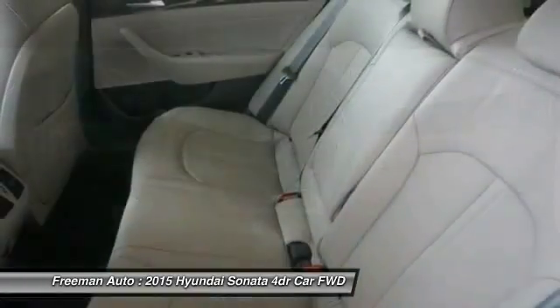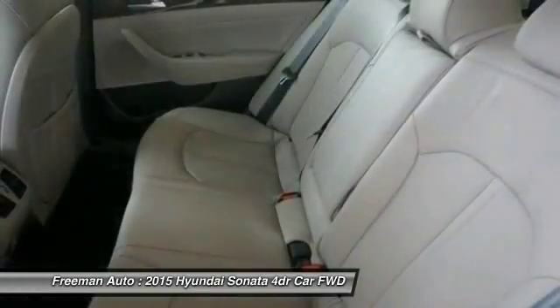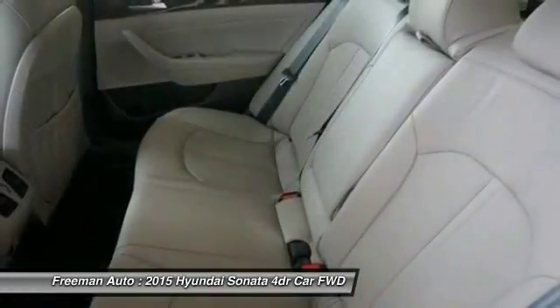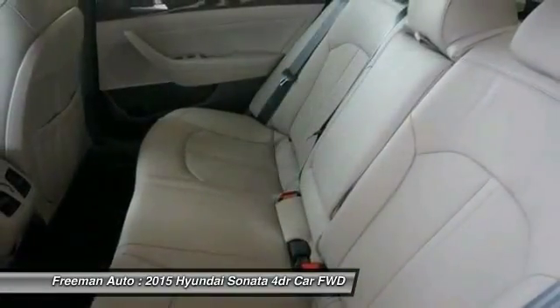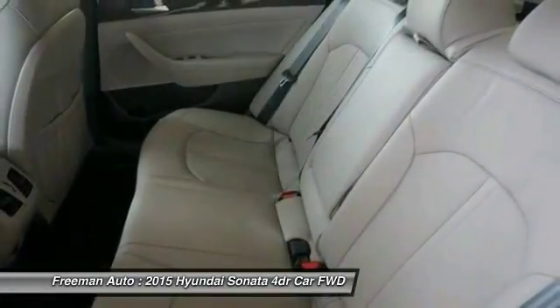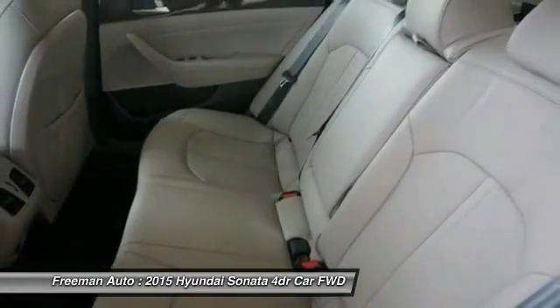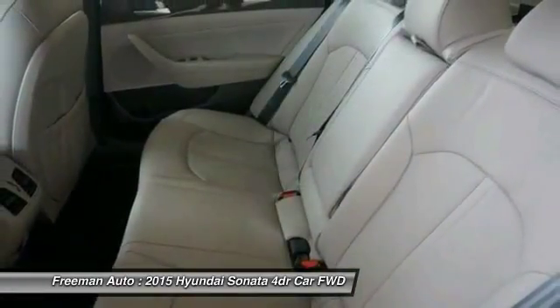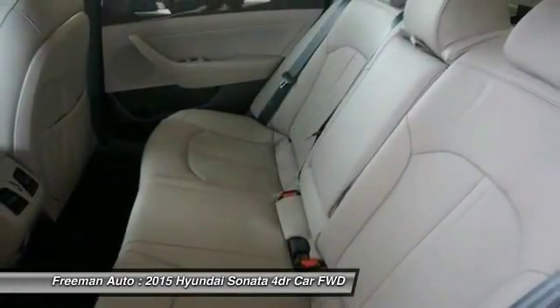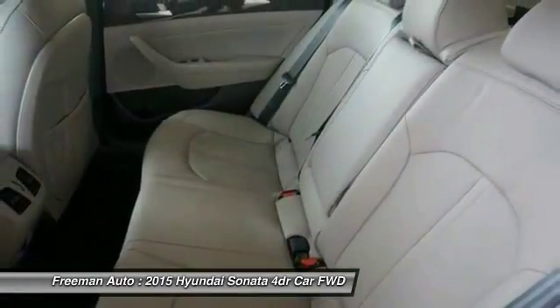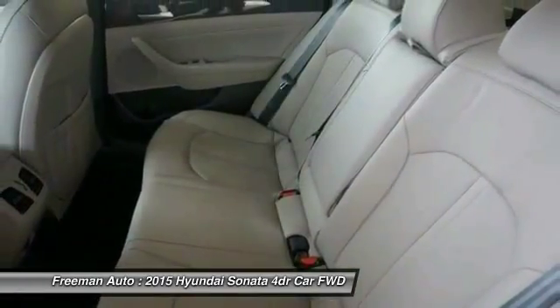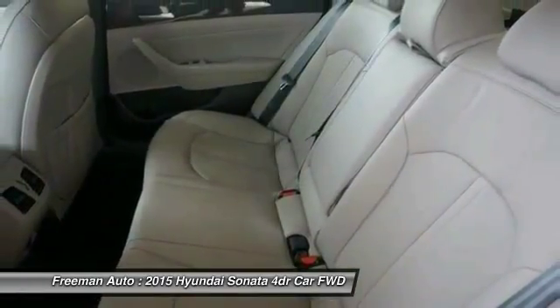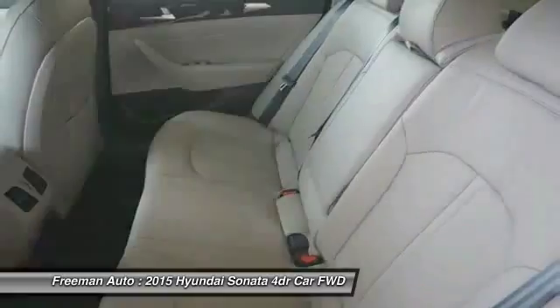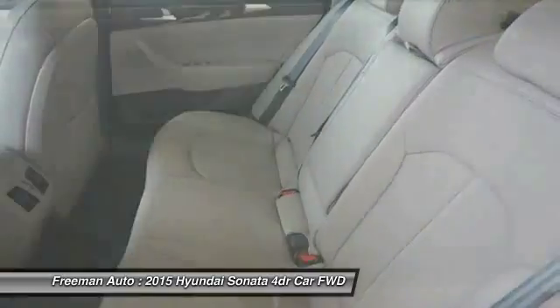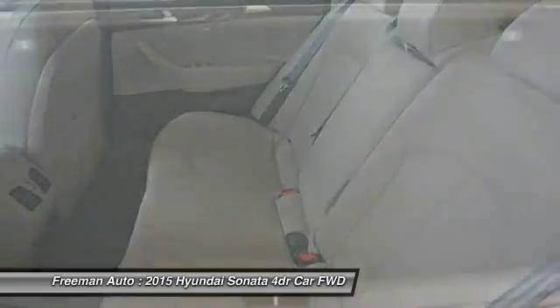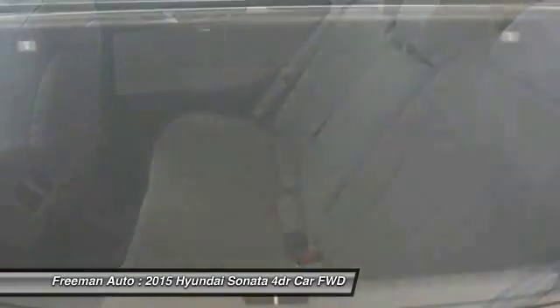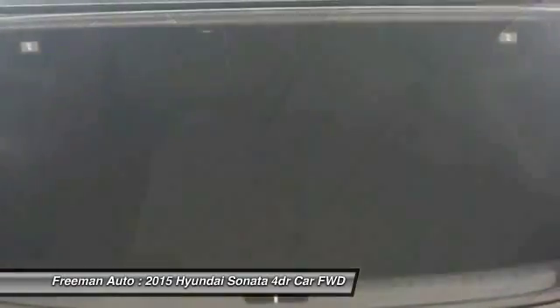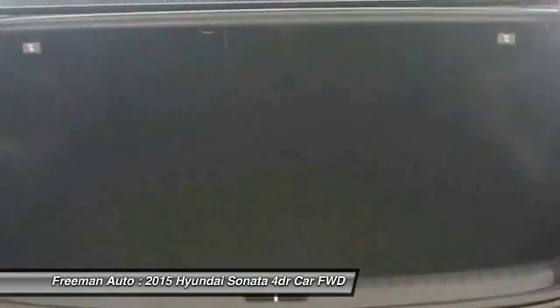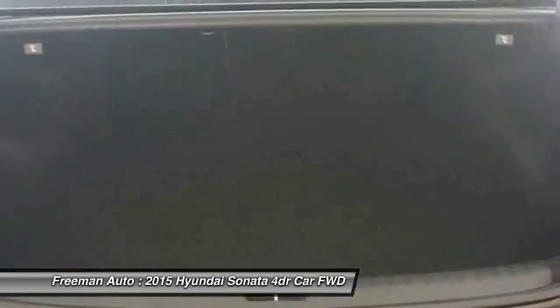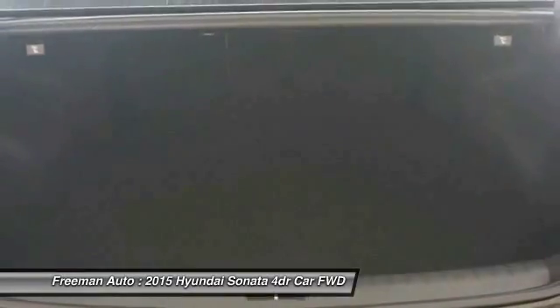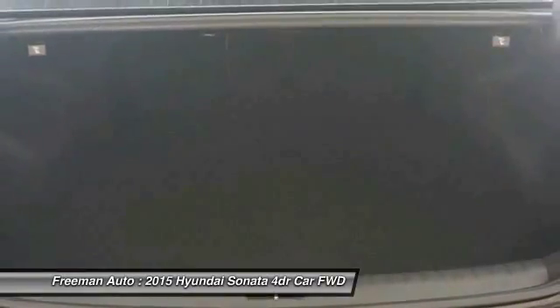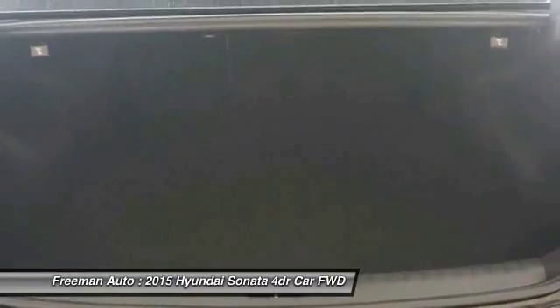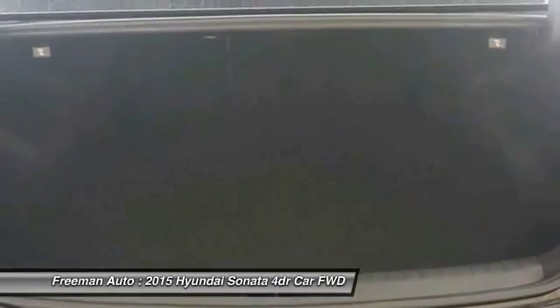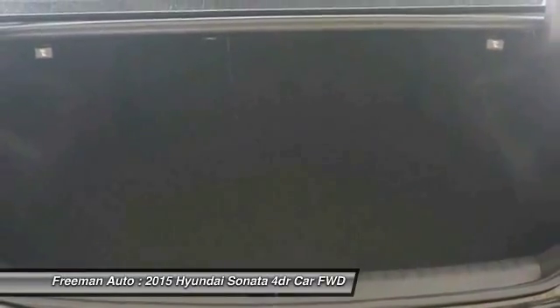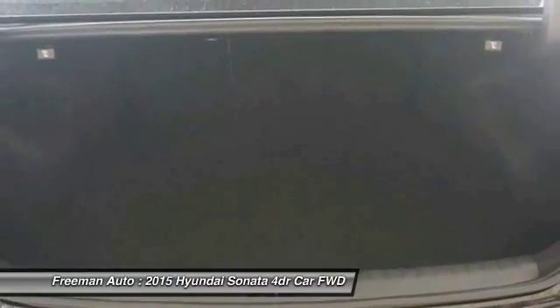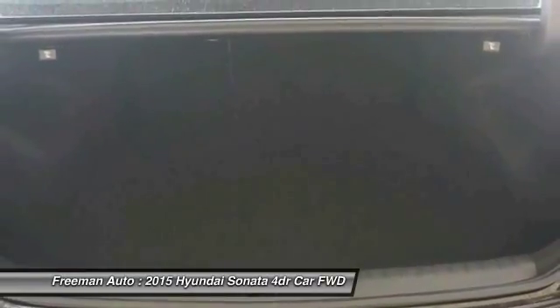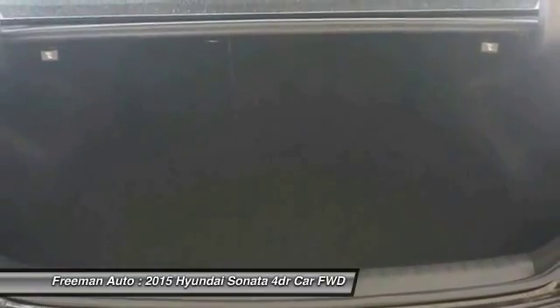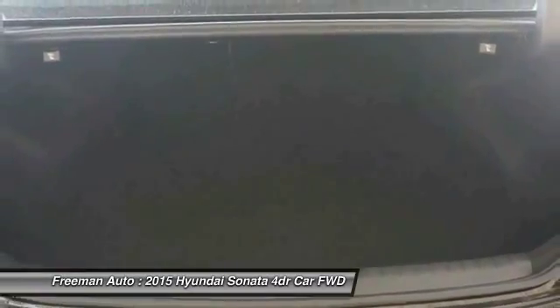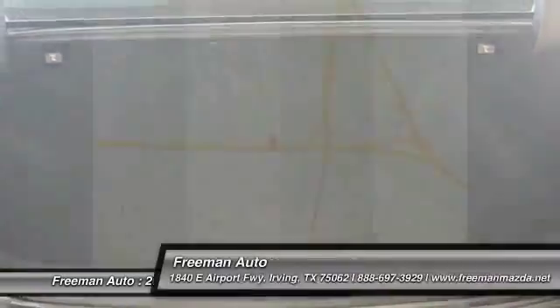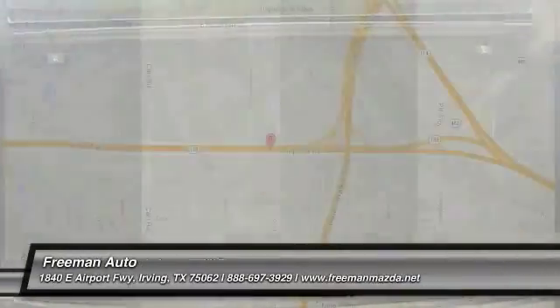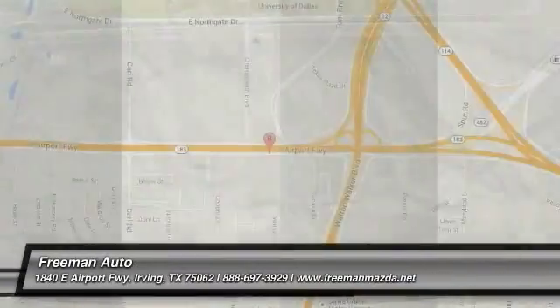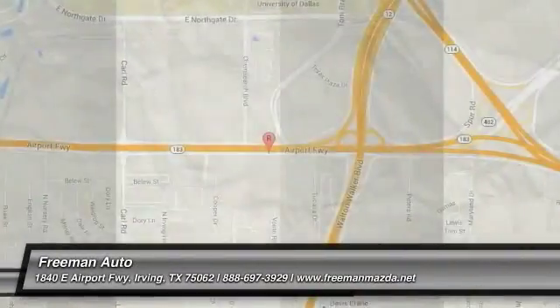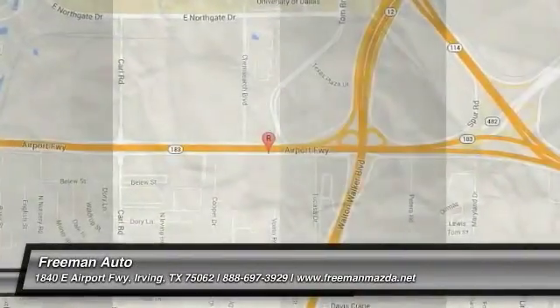Bluetooth, leather-wrapped steering wheel, adjustable steering wheel. Come see the car for yourself.